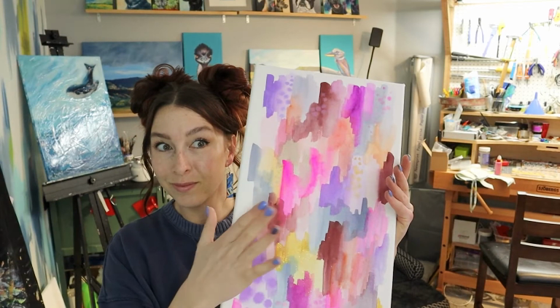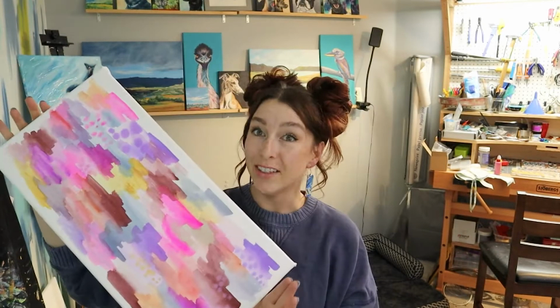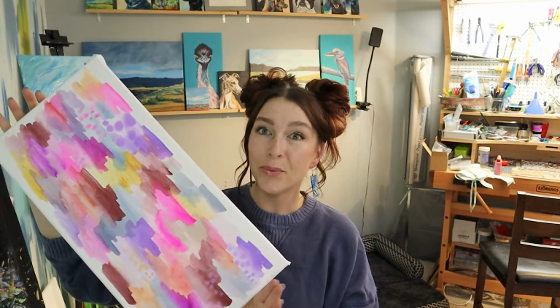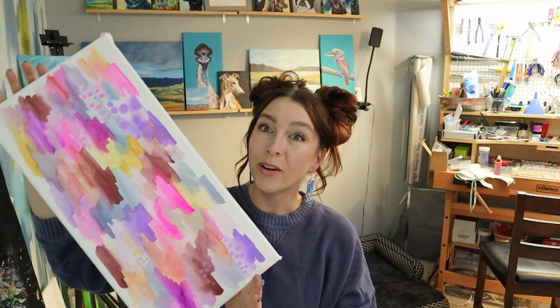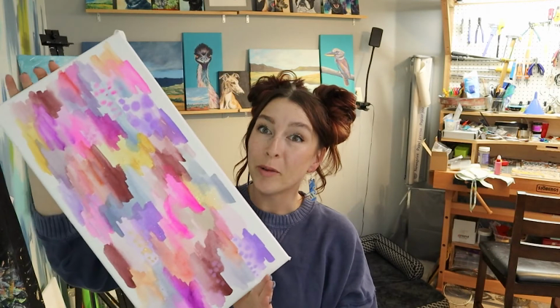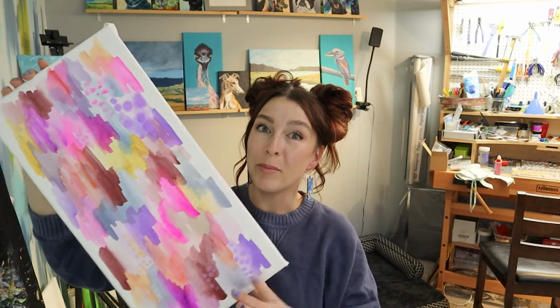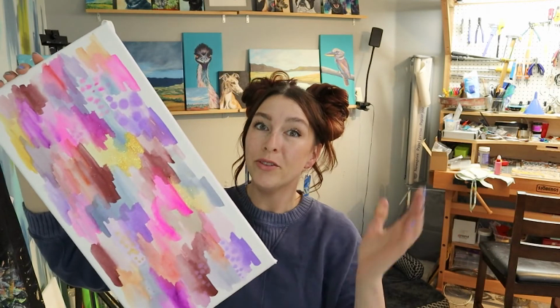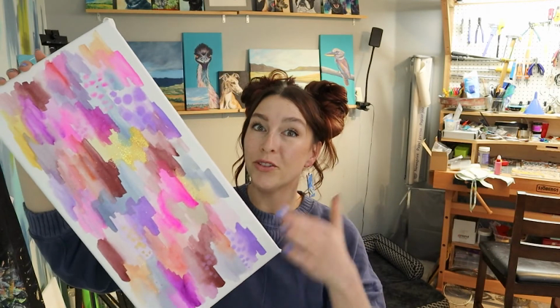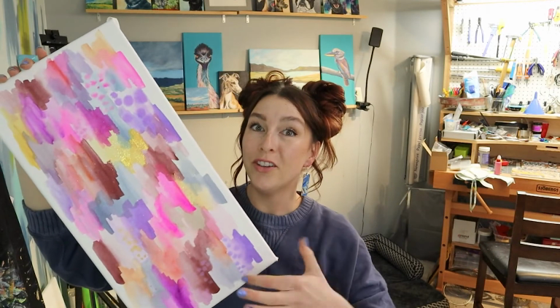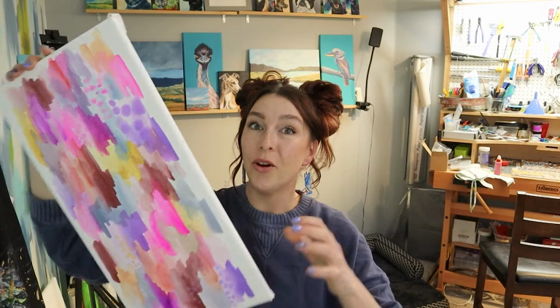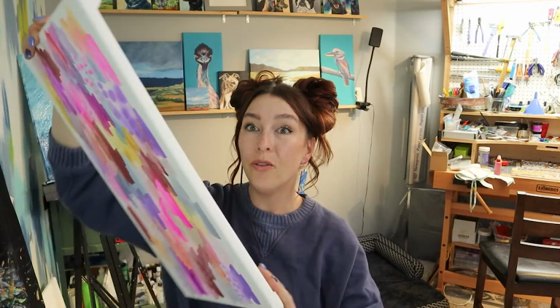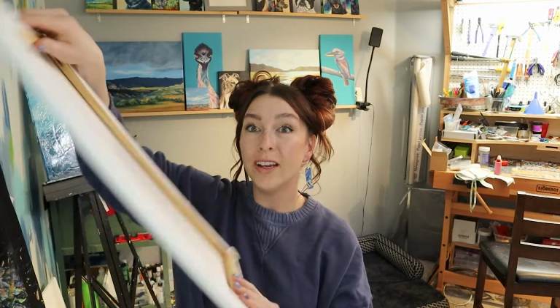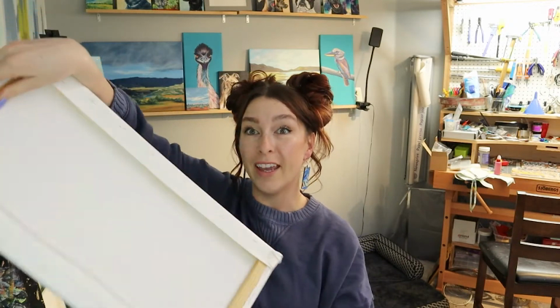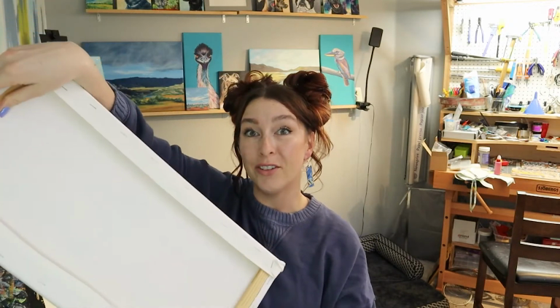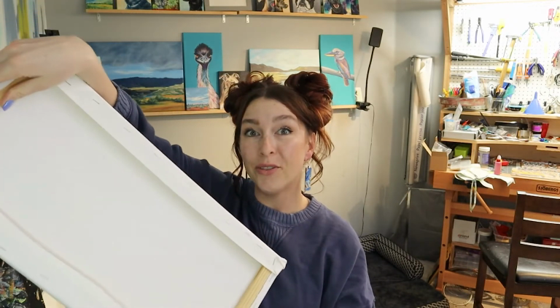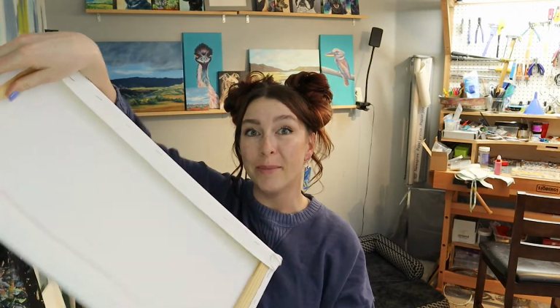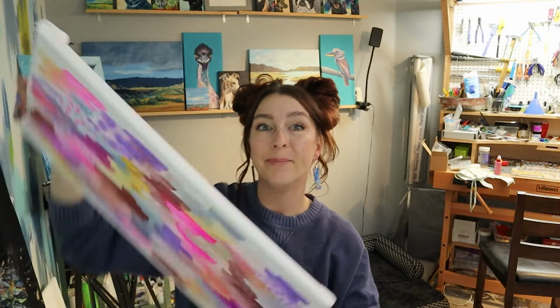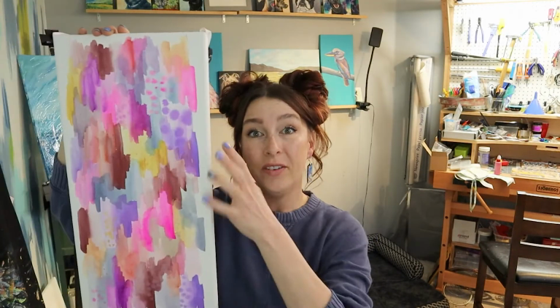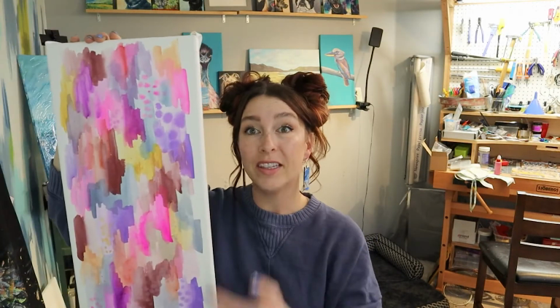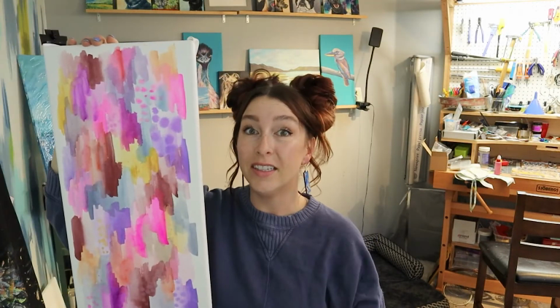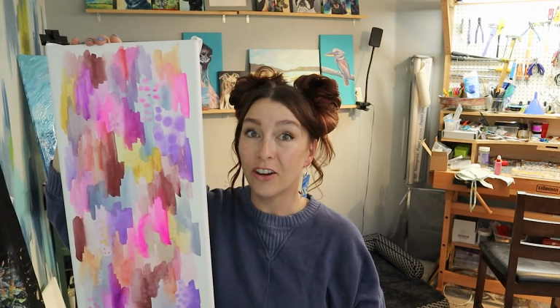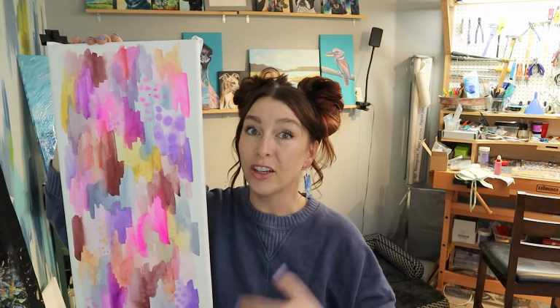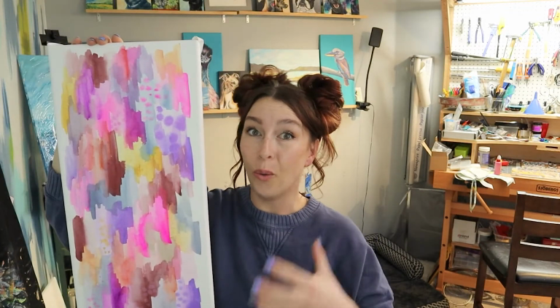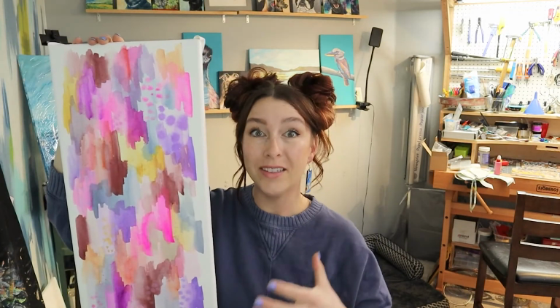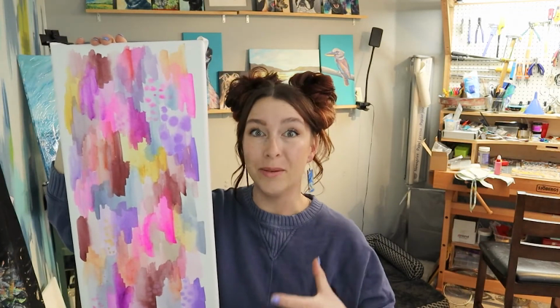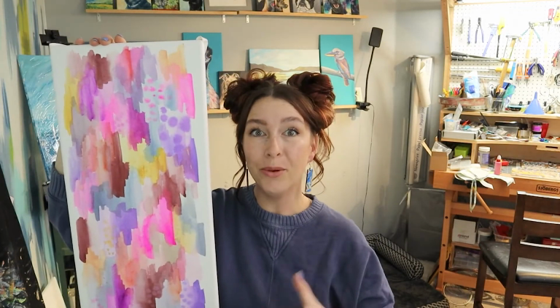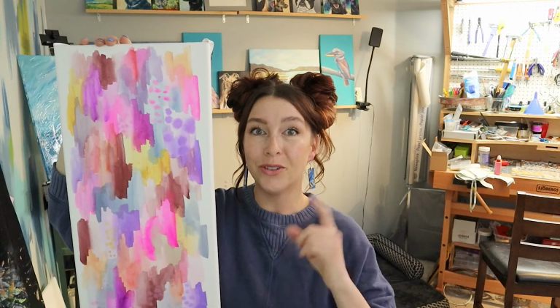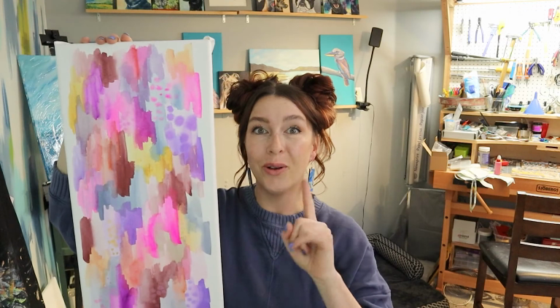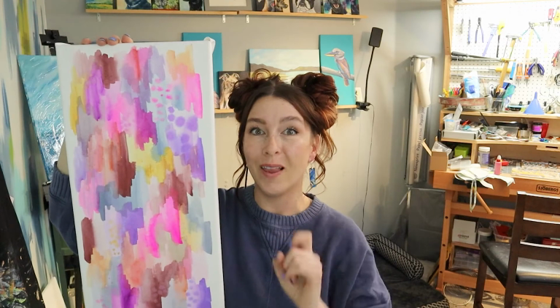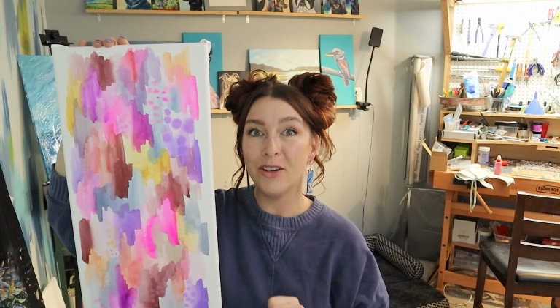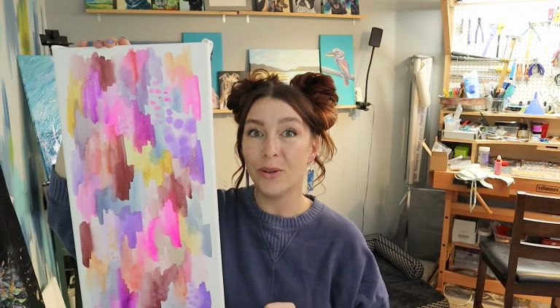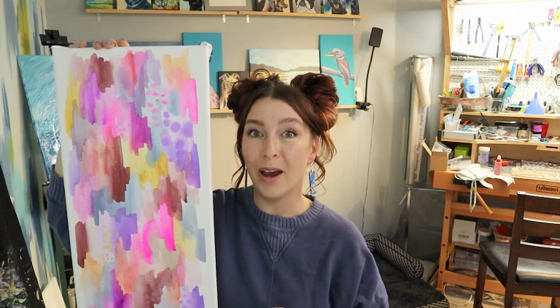This is watercolor paper stretched over a canvas frame. Achieving this is actually quite simple, so let me show you how.